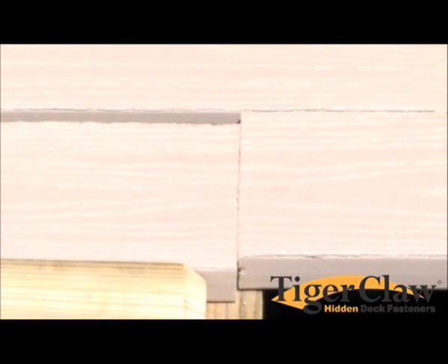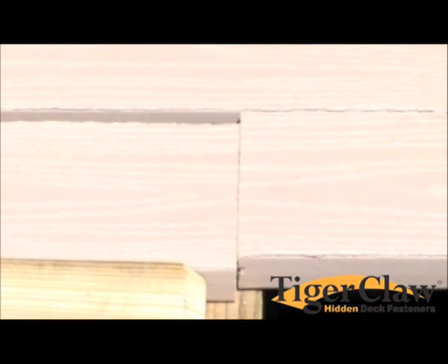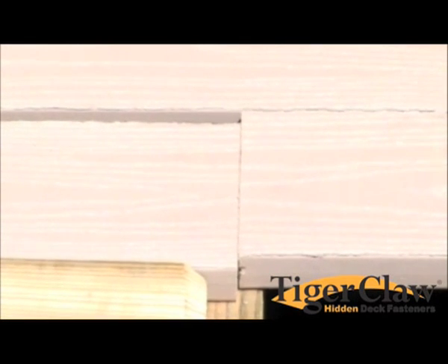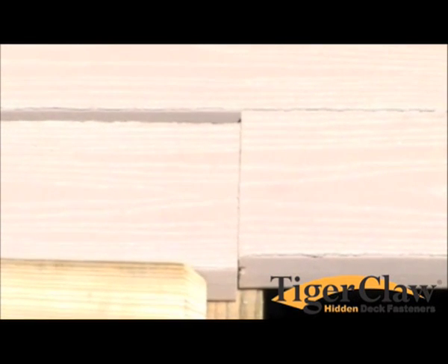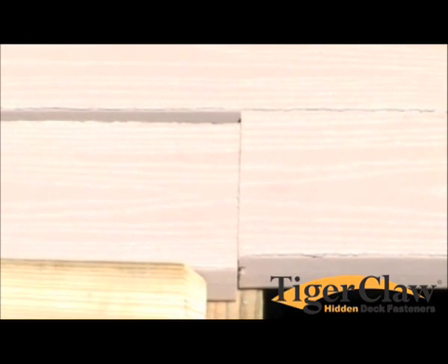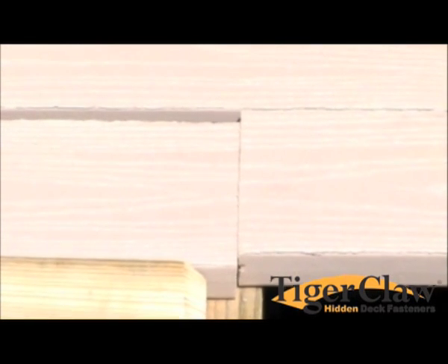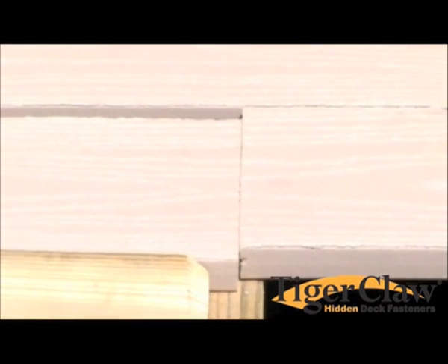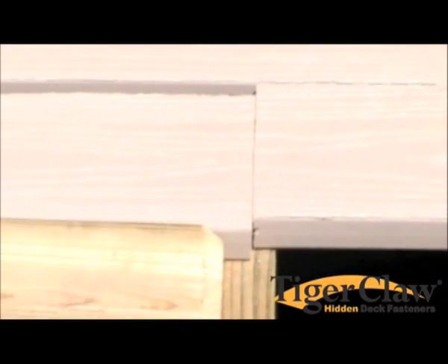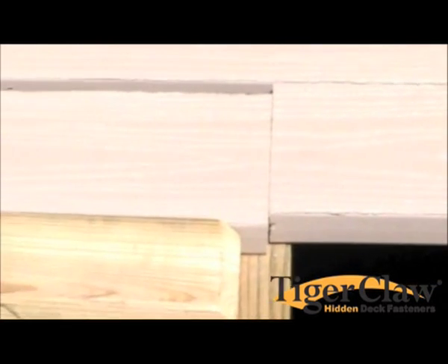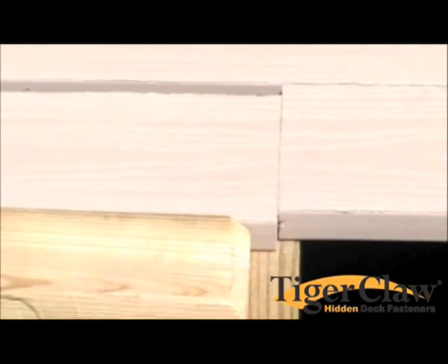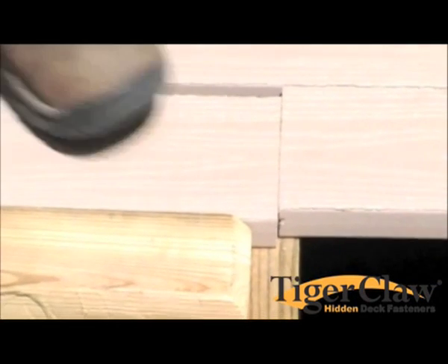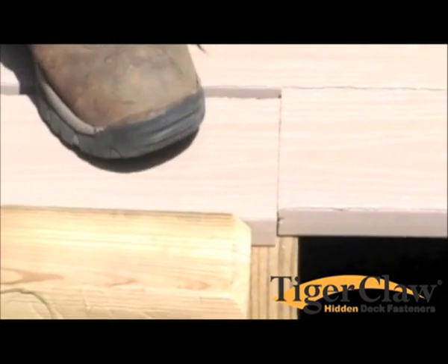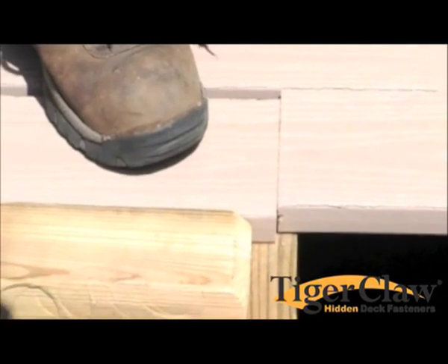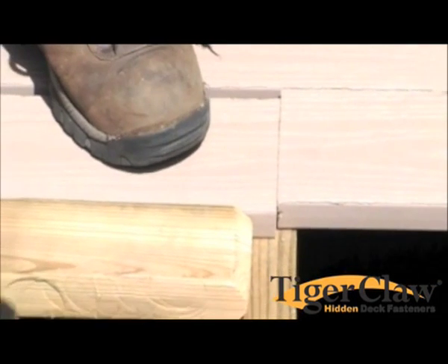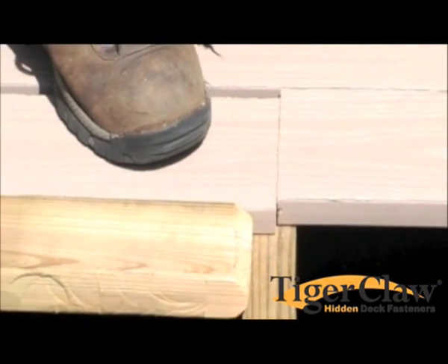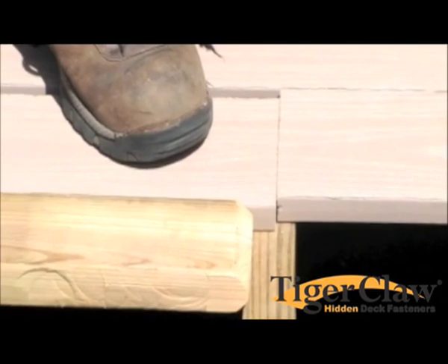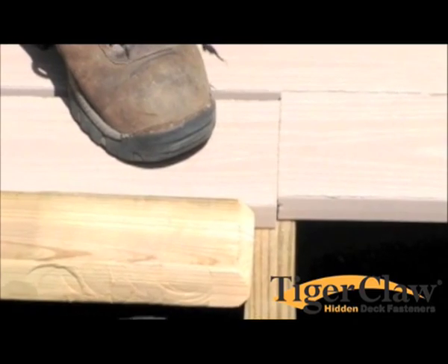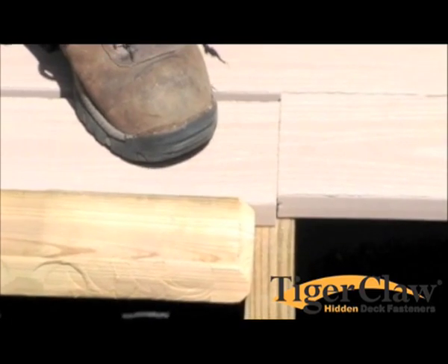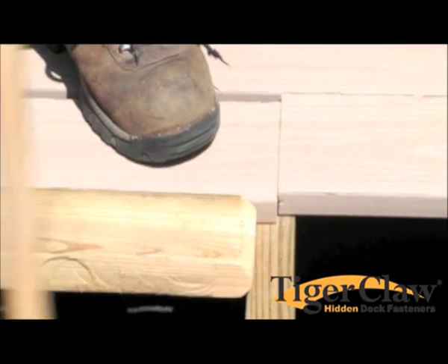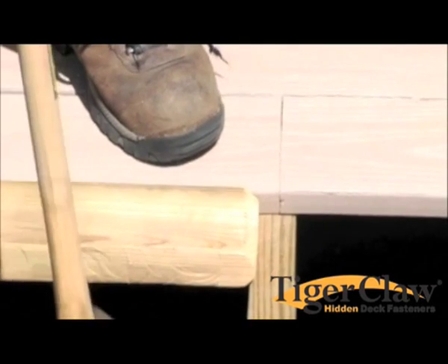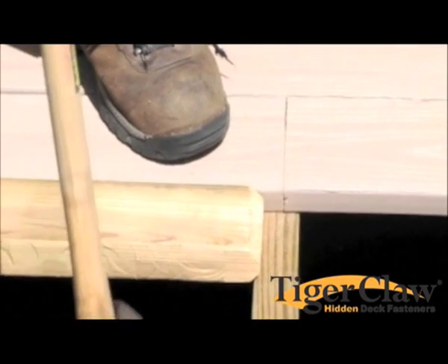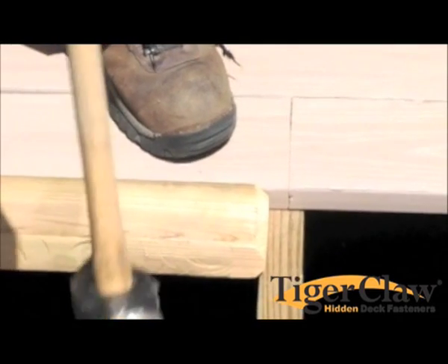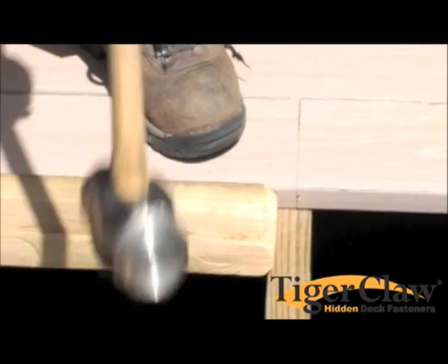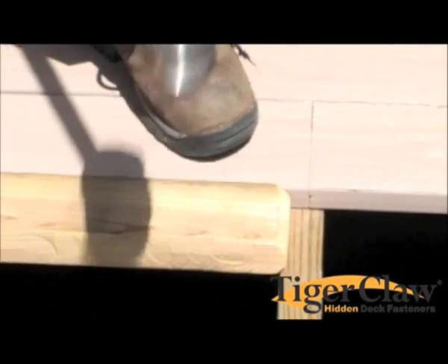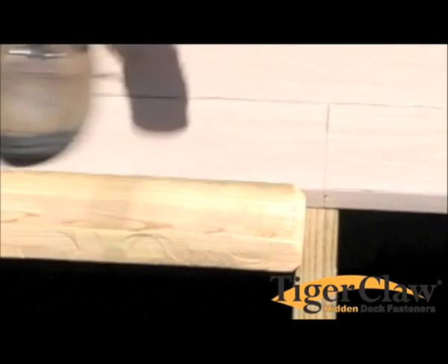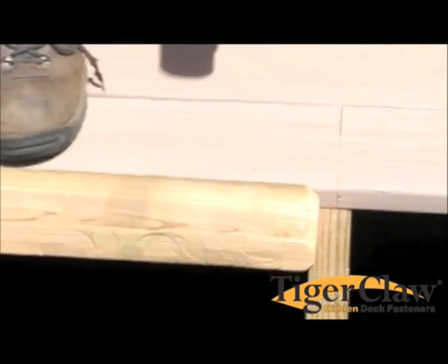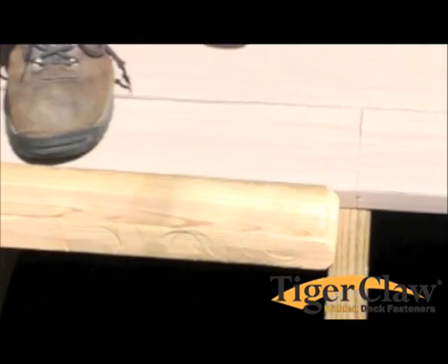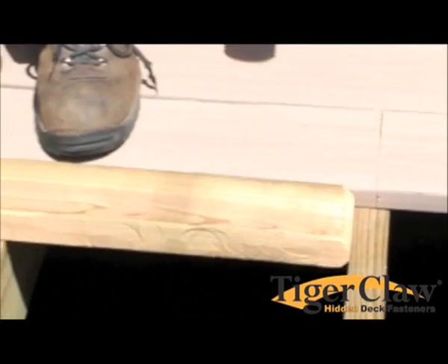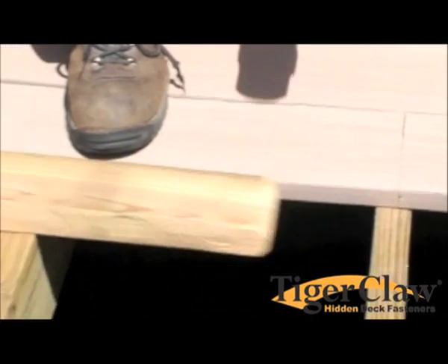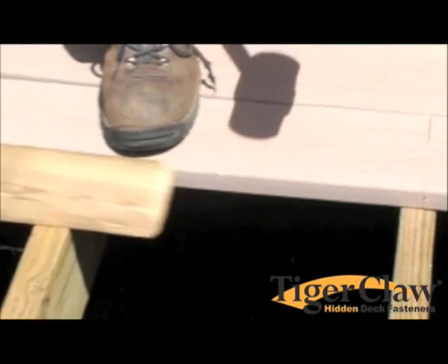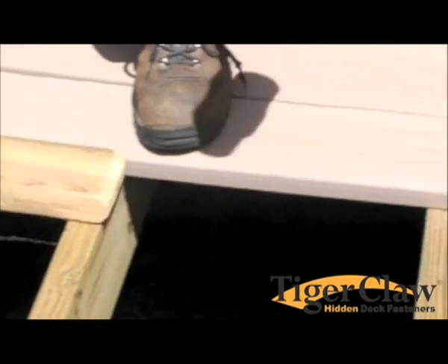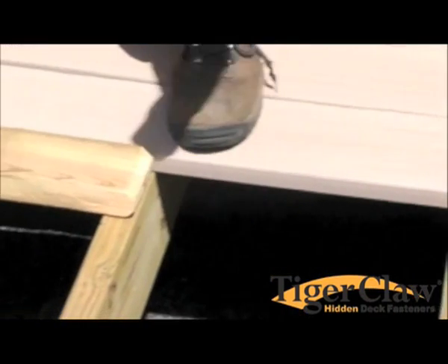If you prefer no gap in the butt seam, start installation at the opposite end of the deck board.